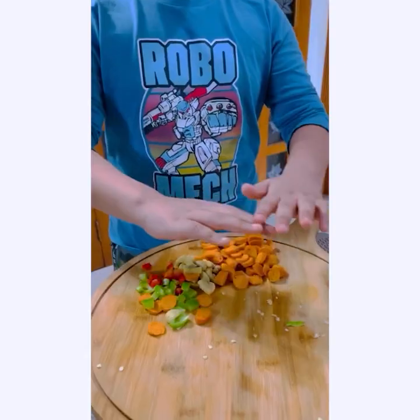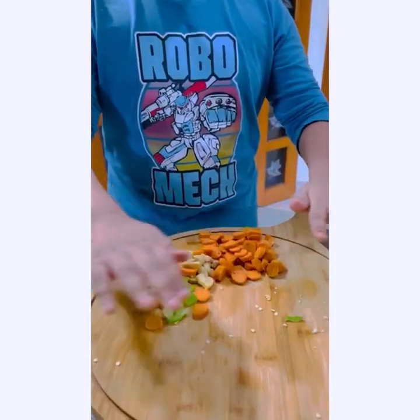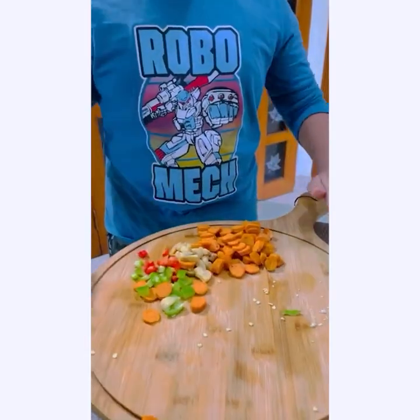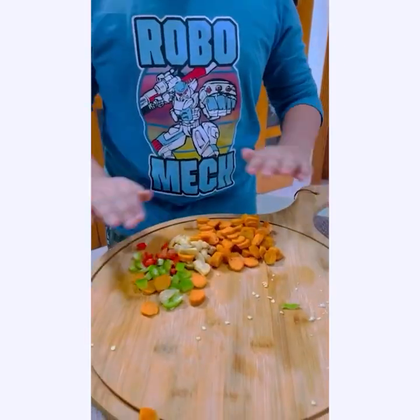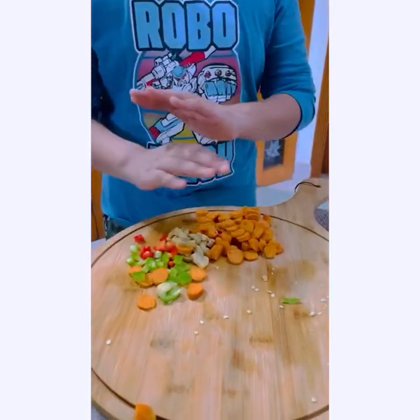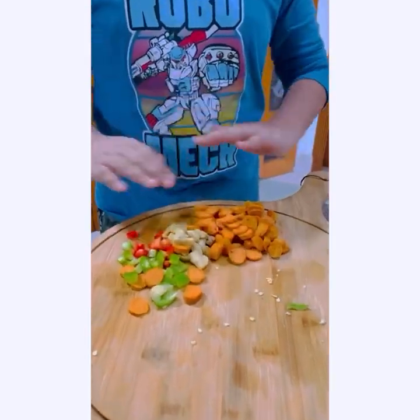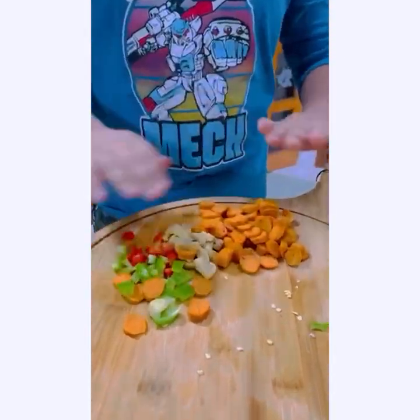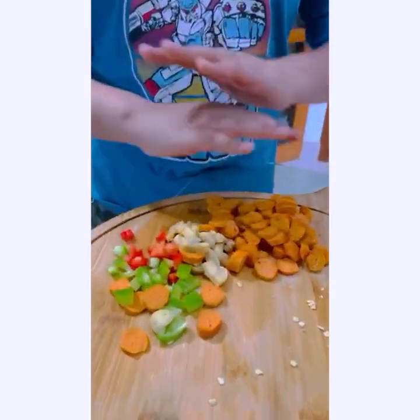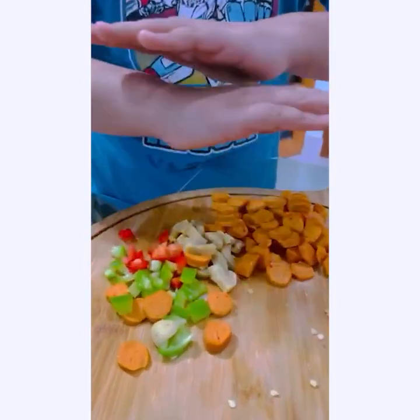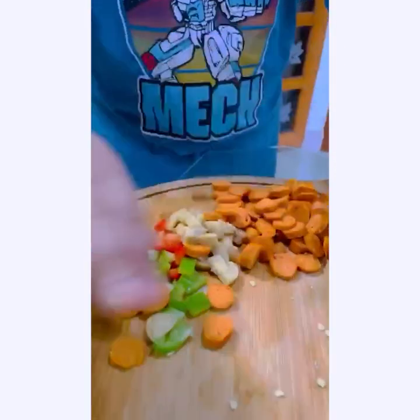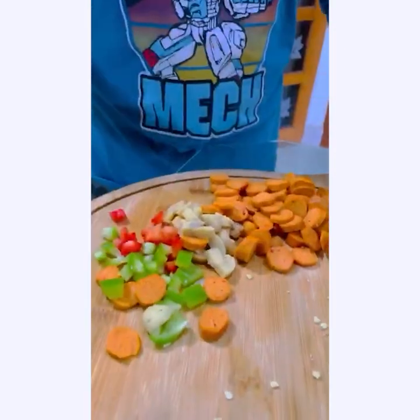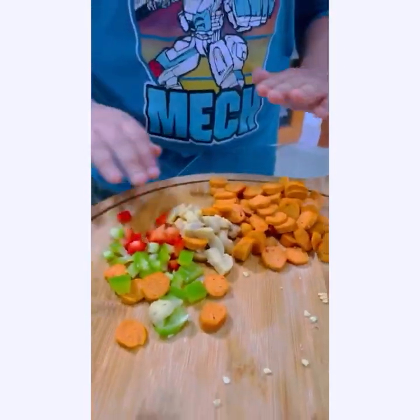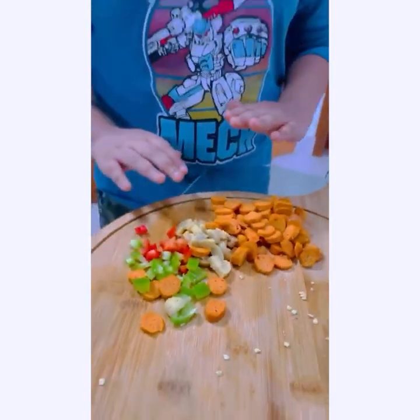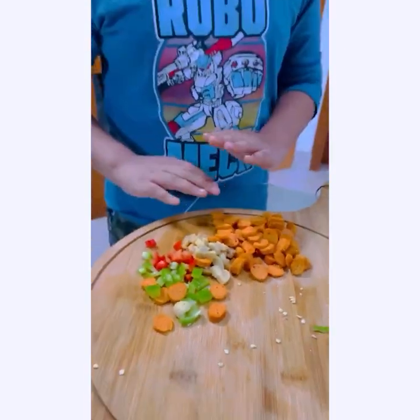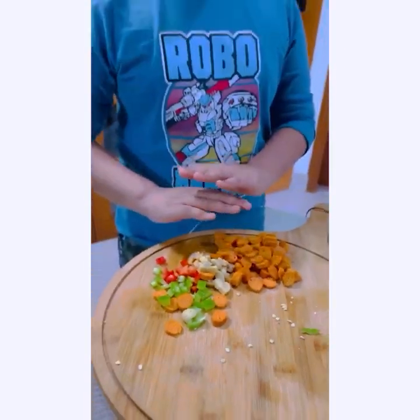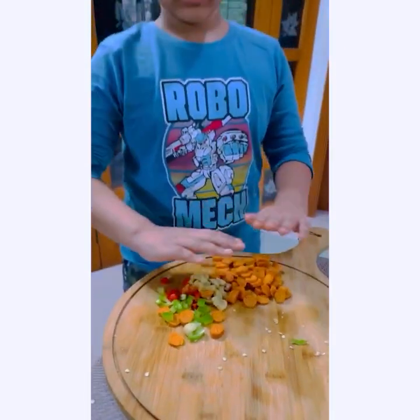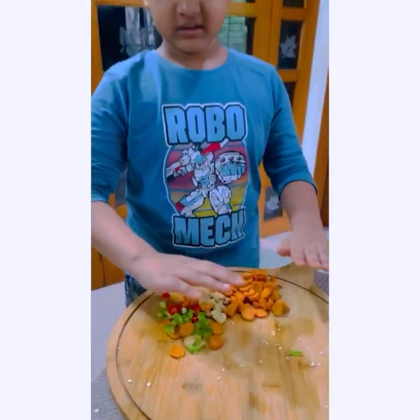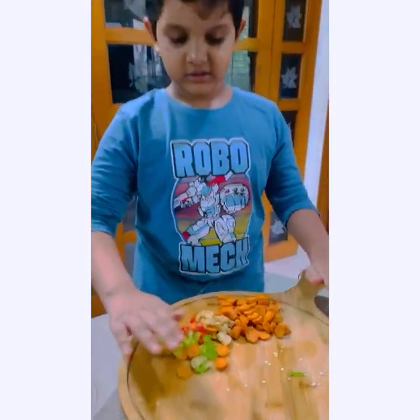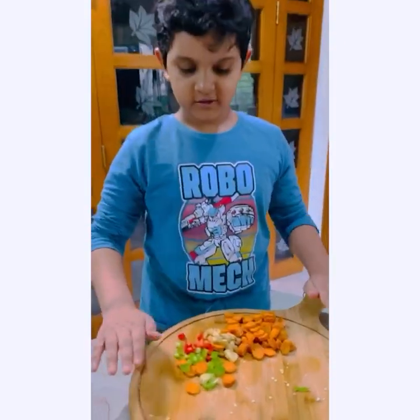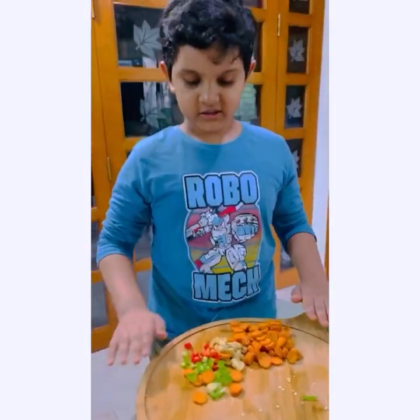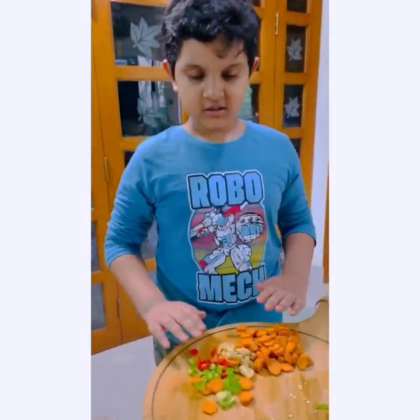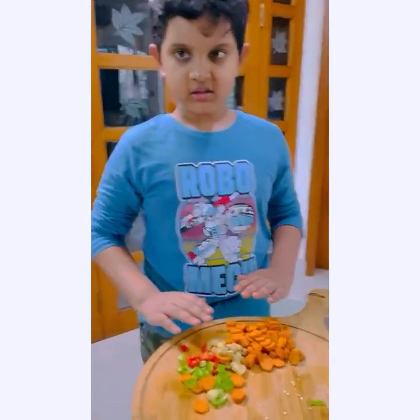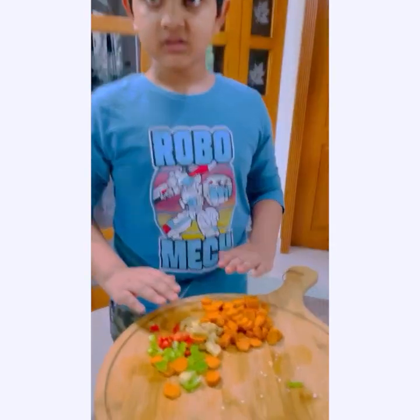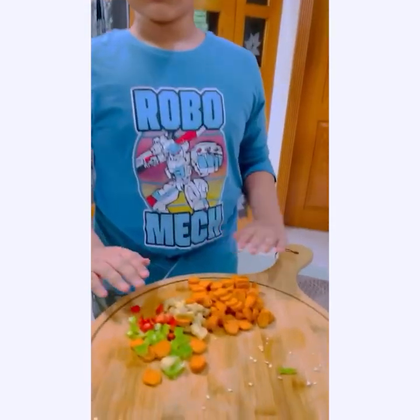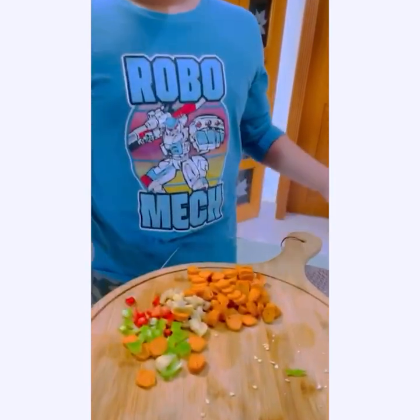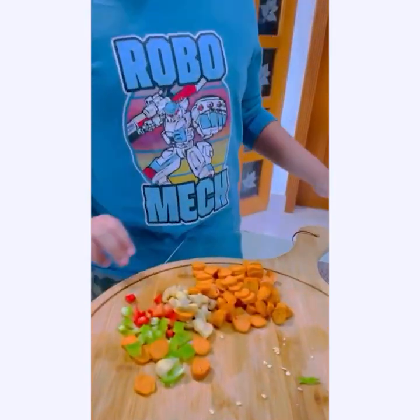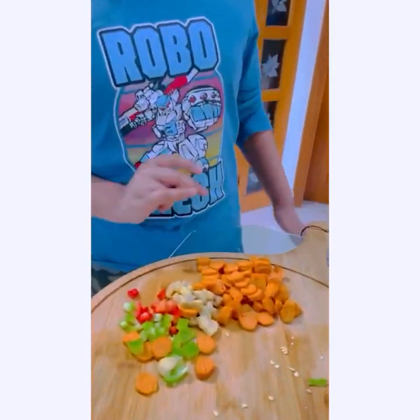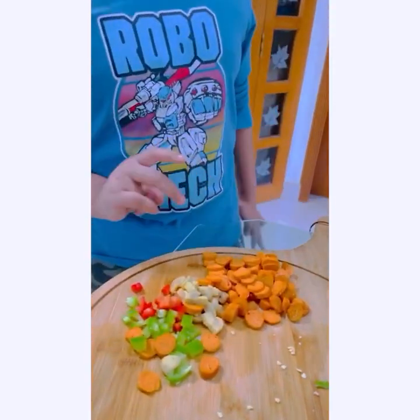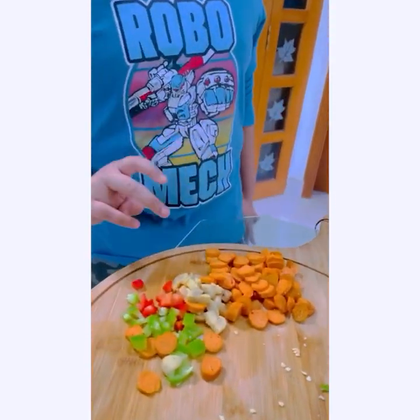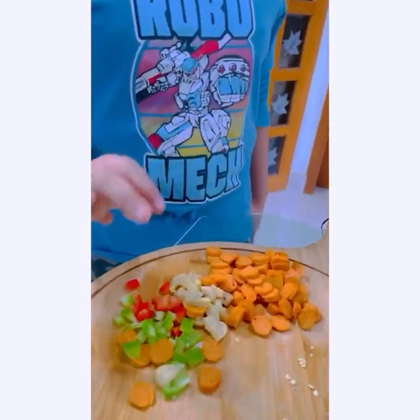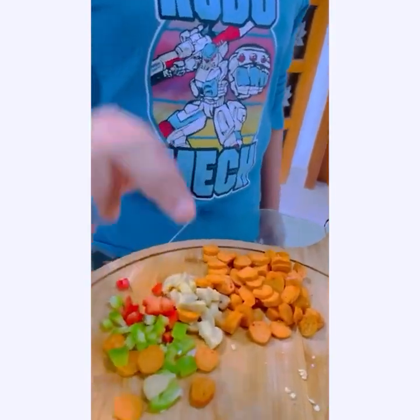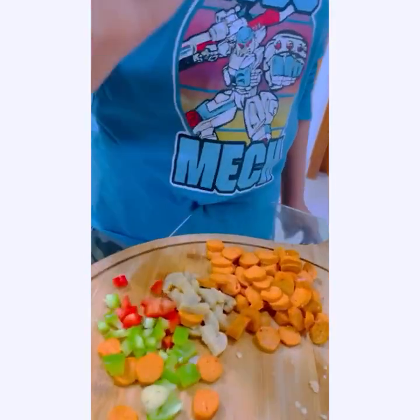These are all the ingredients. We are all done with the cutting.